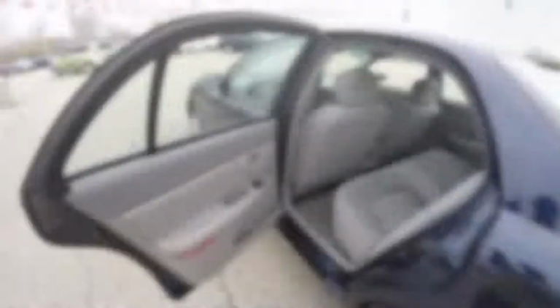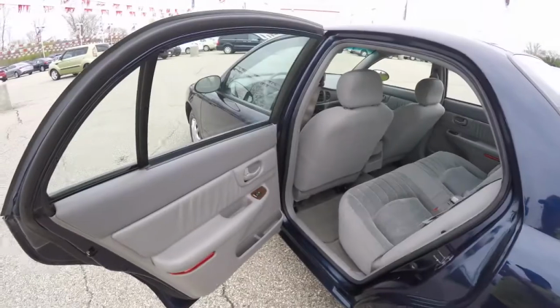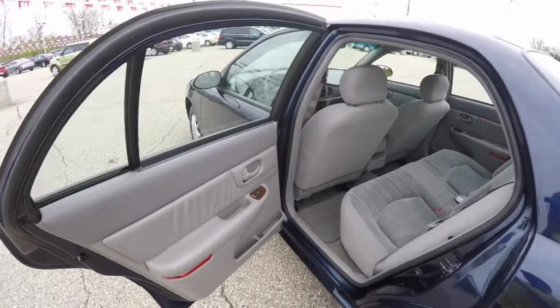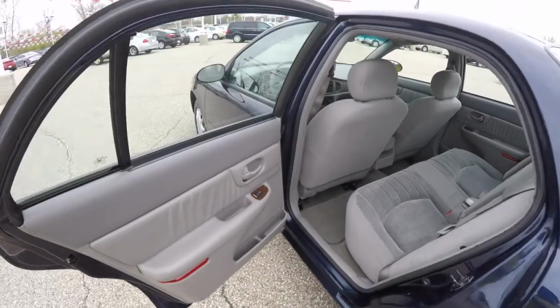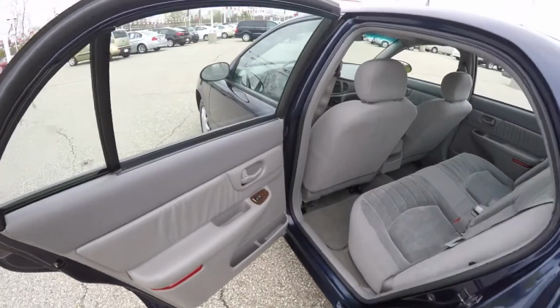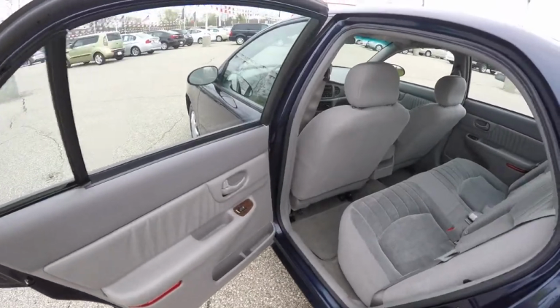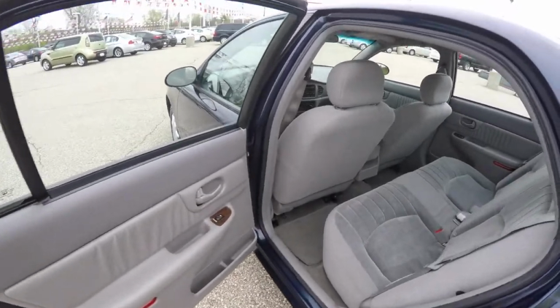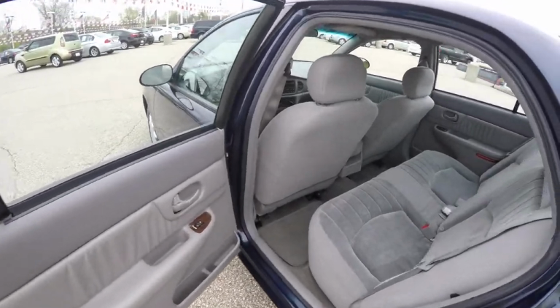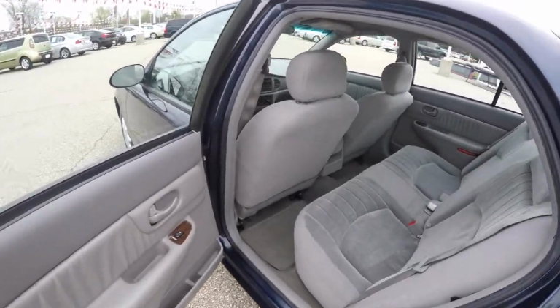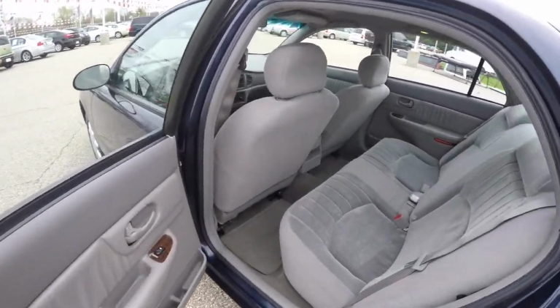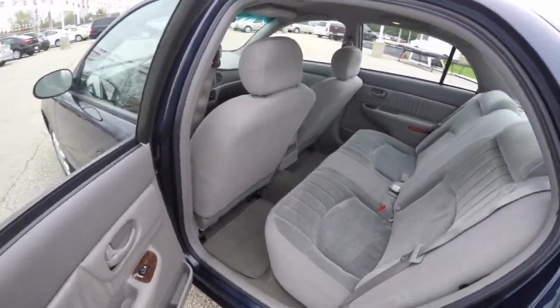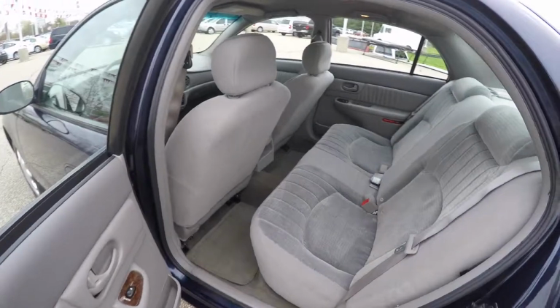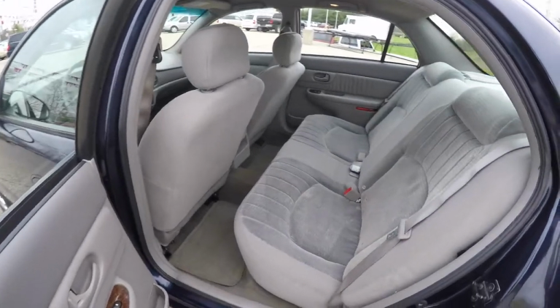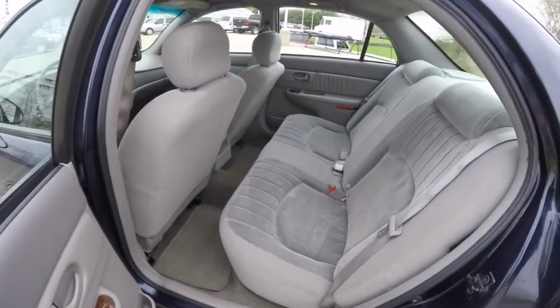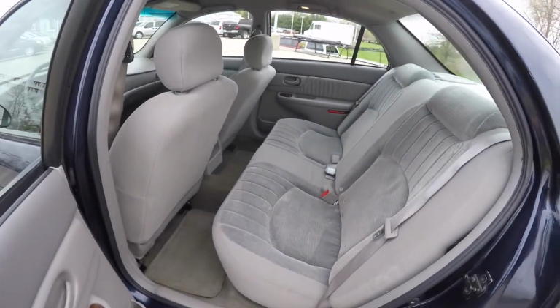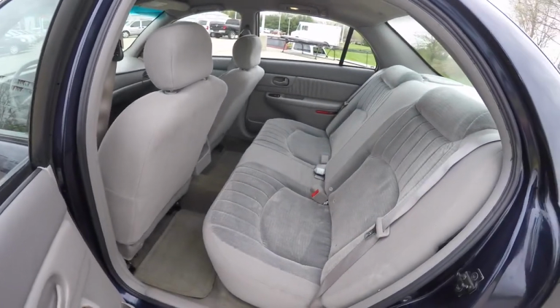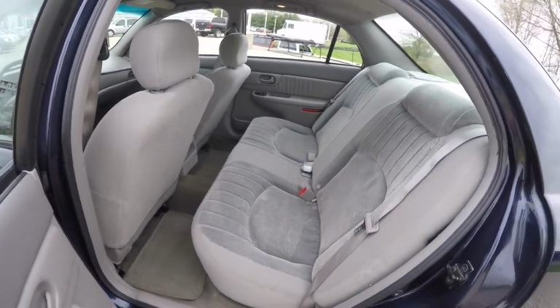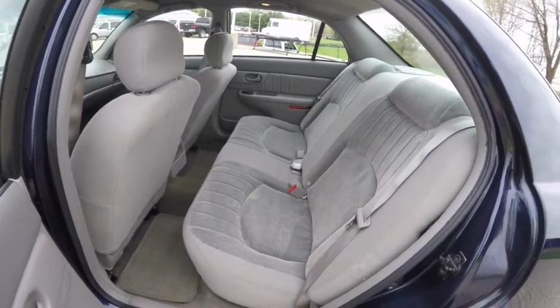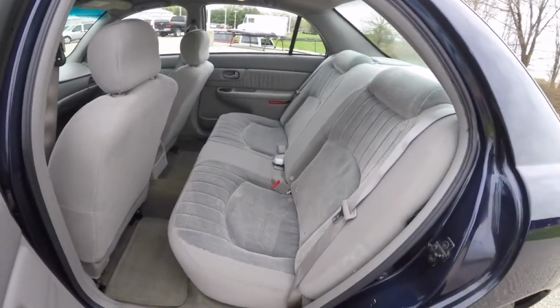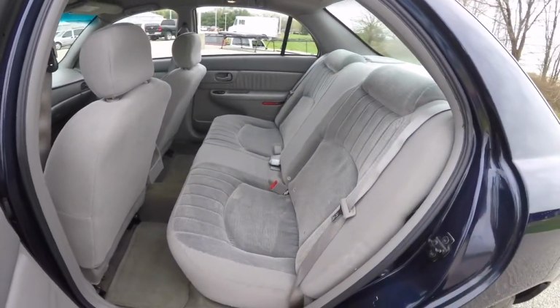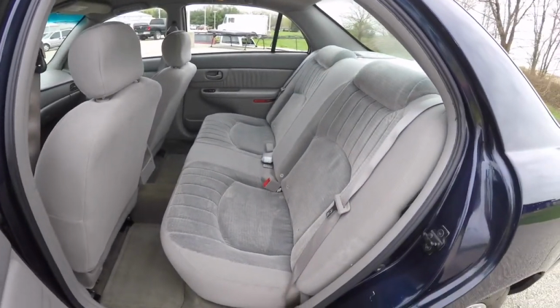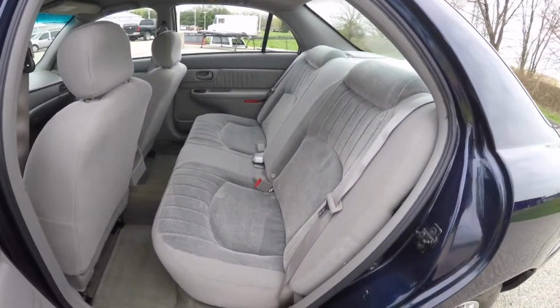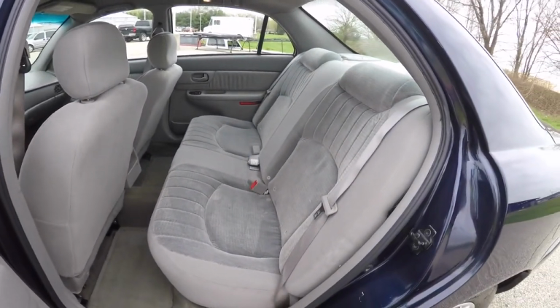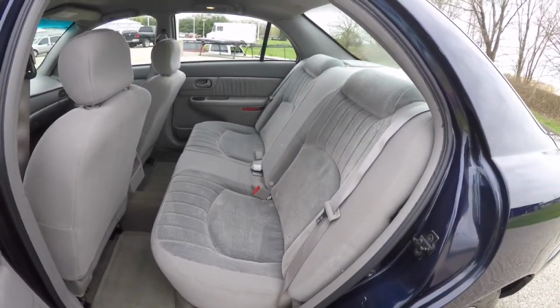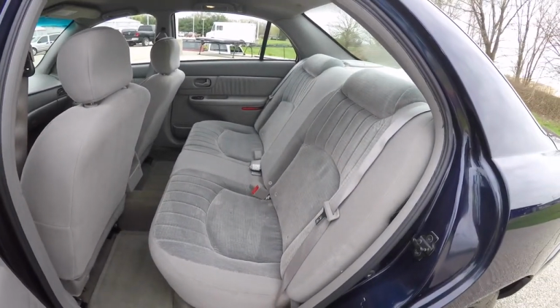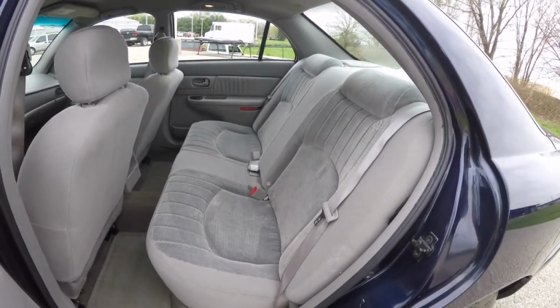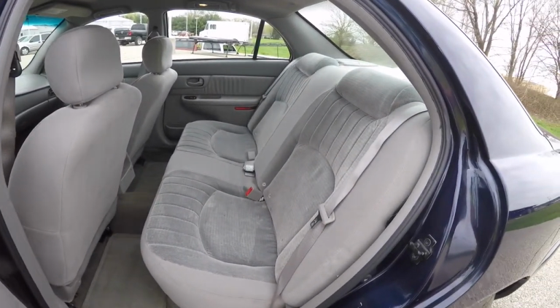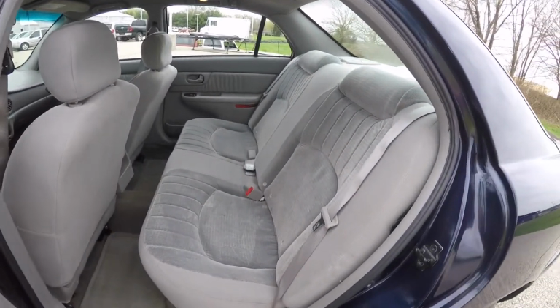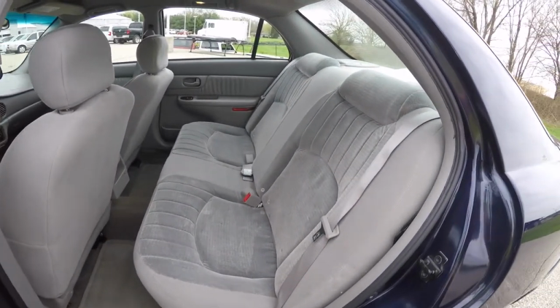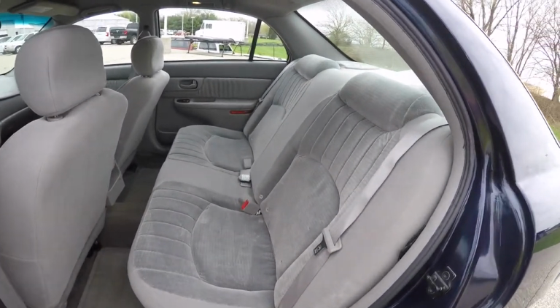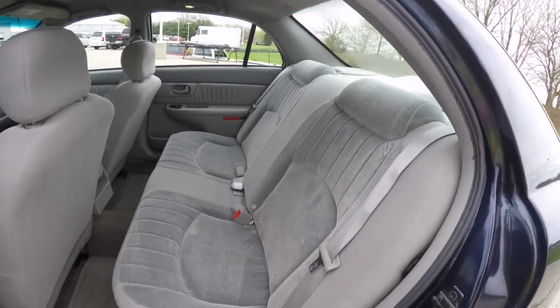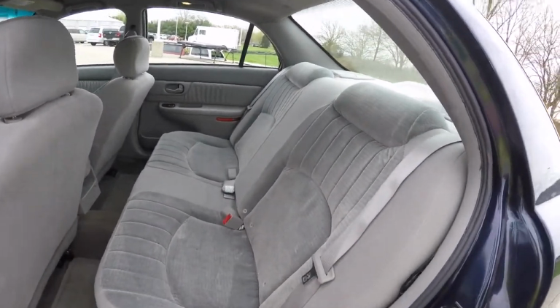Taking a look at the rear seat — very nice and spacious, seats three across. There are integrated head restraints on the outboard seating positions.